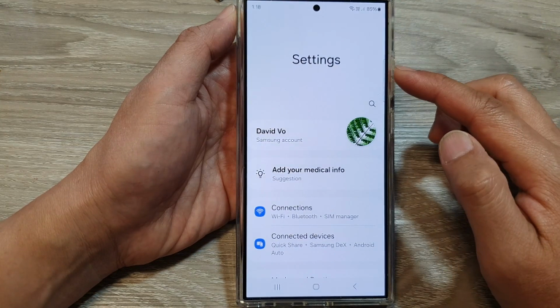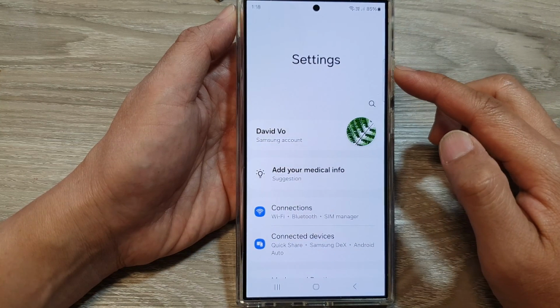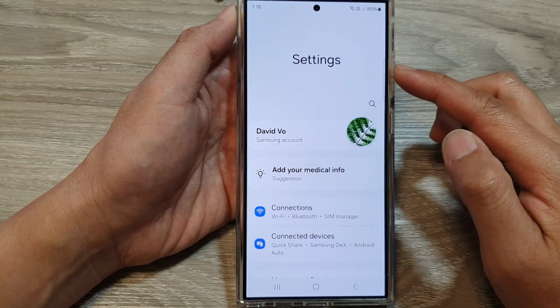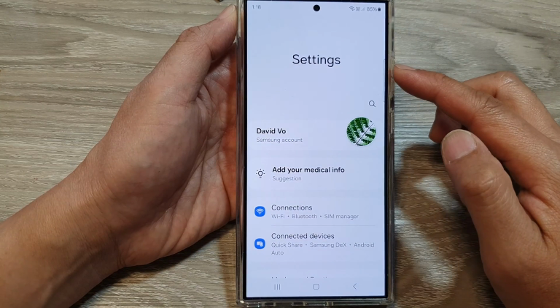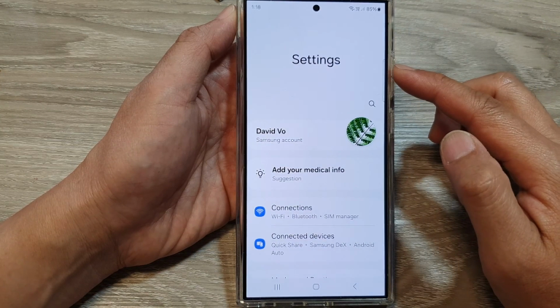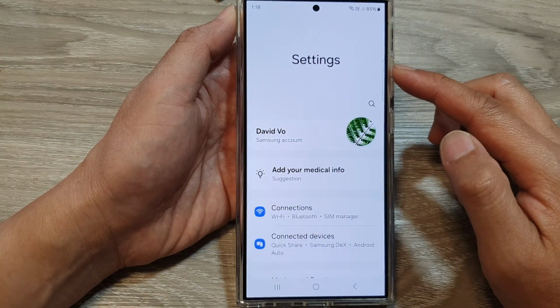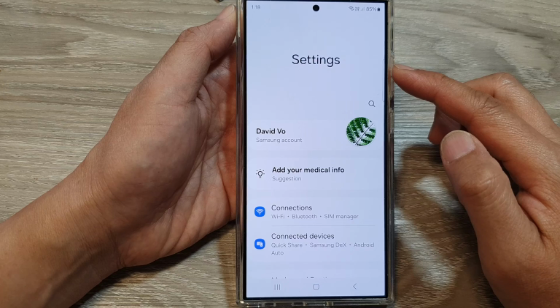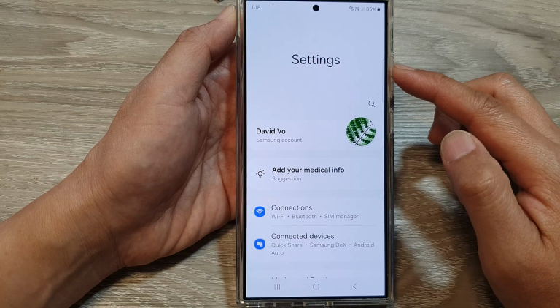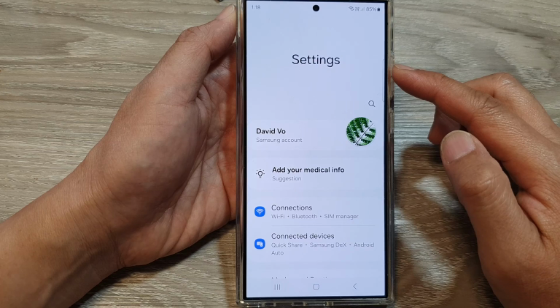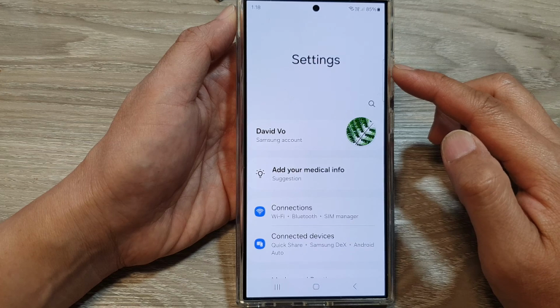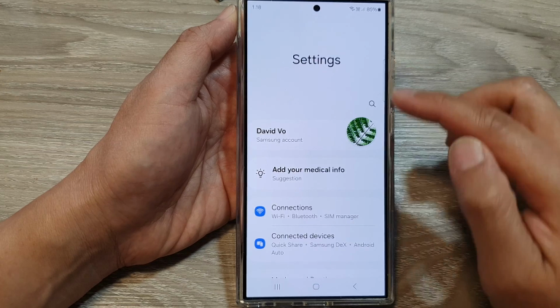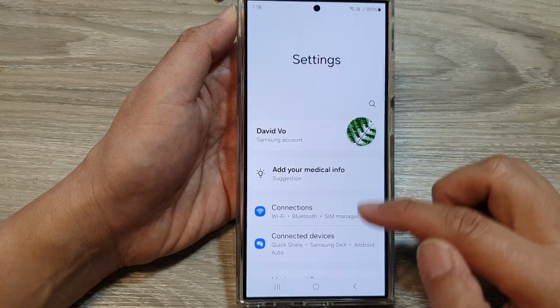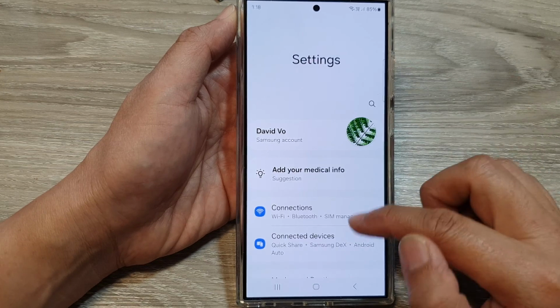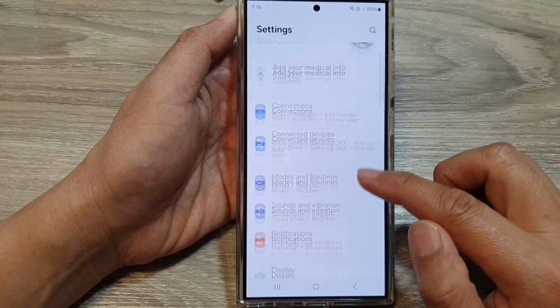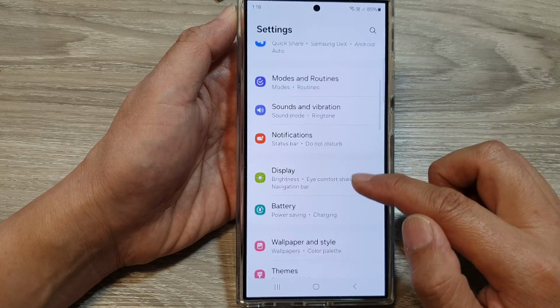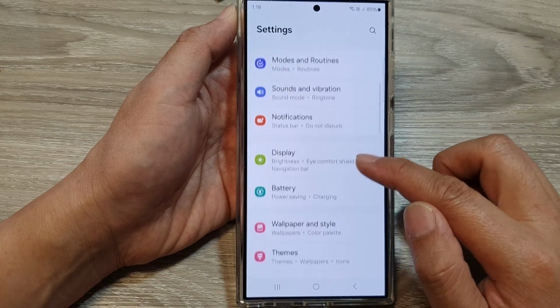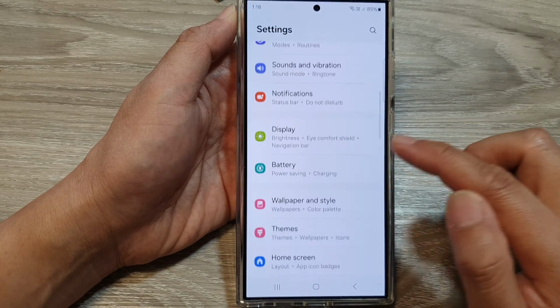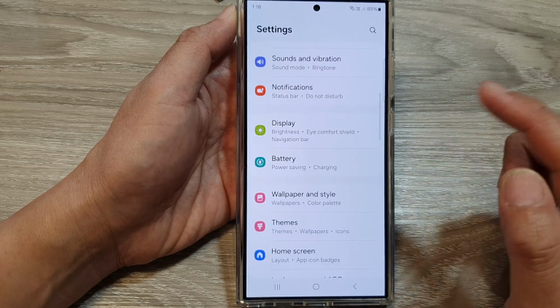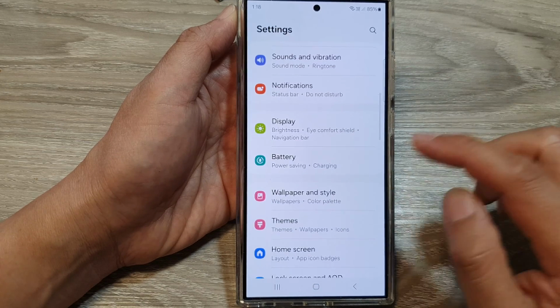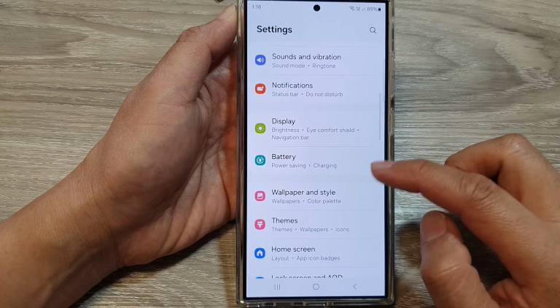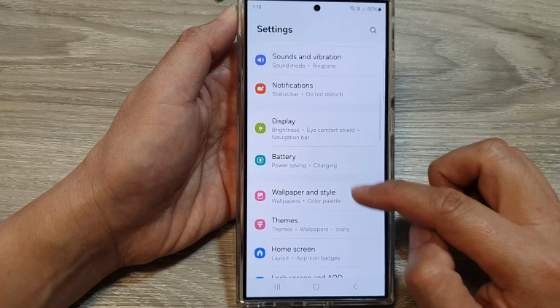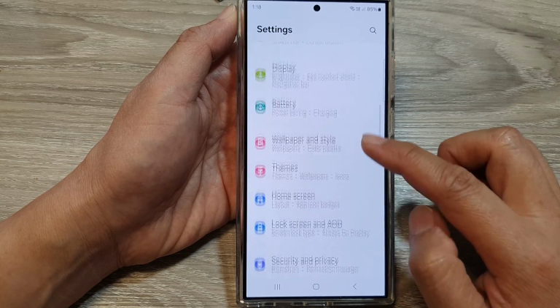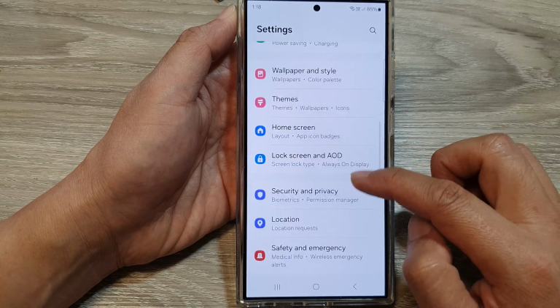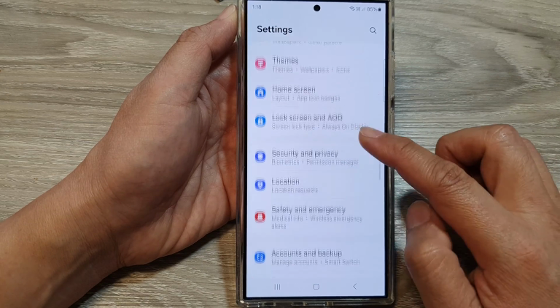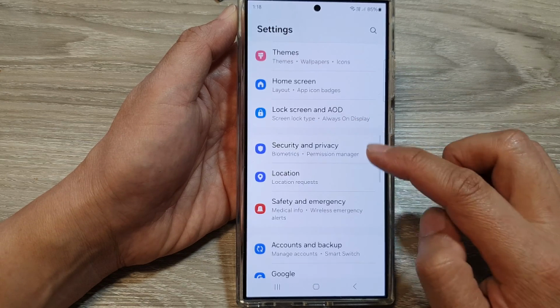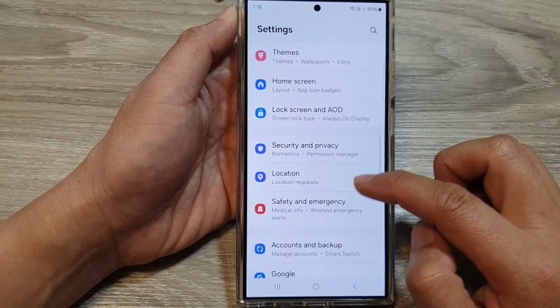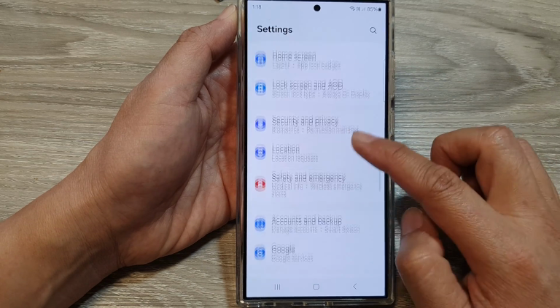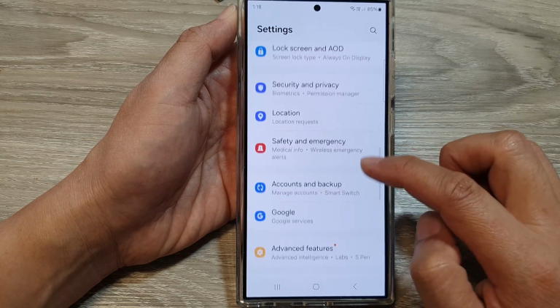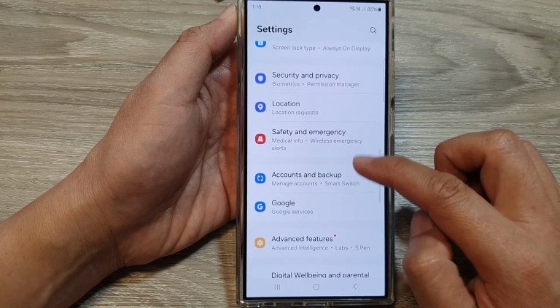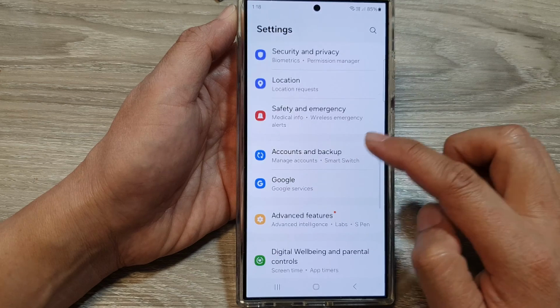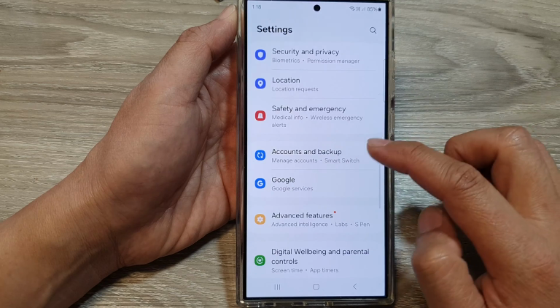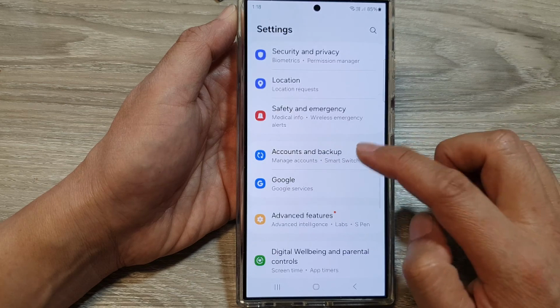Next, in the settings page, scroll down, then tap on Accounts and Backup.